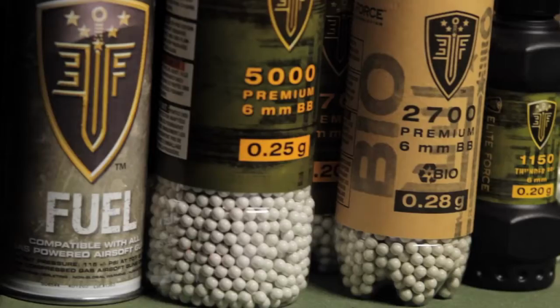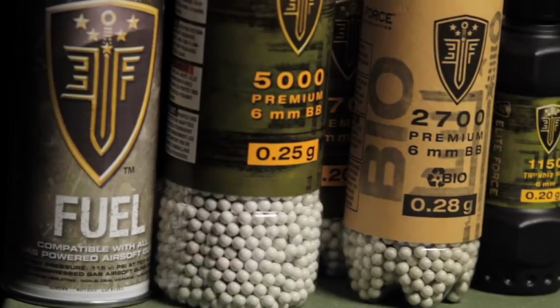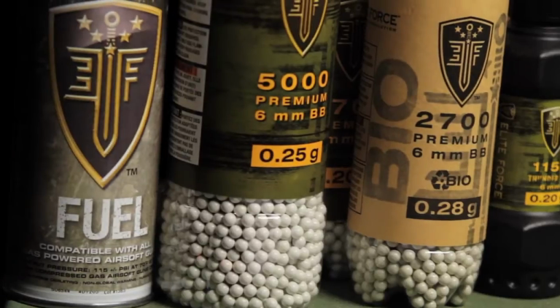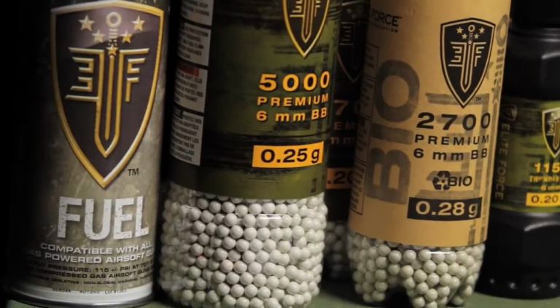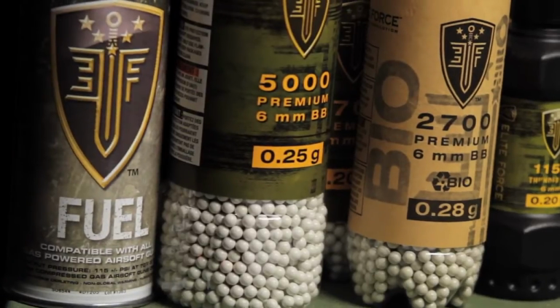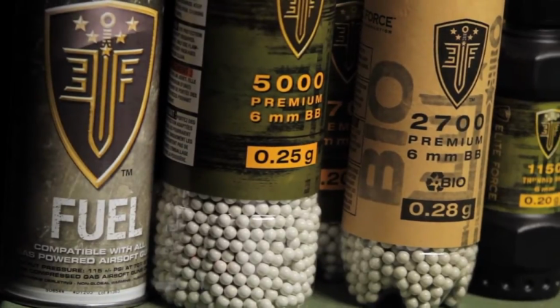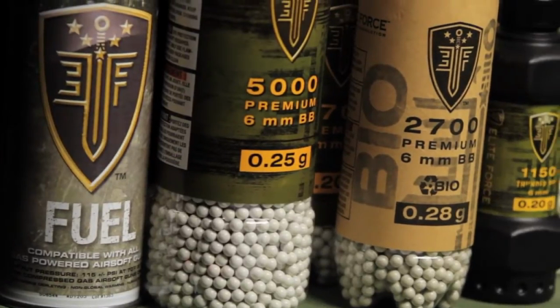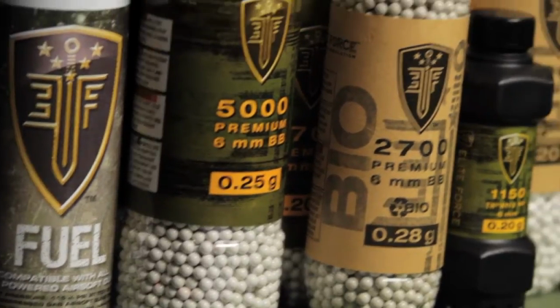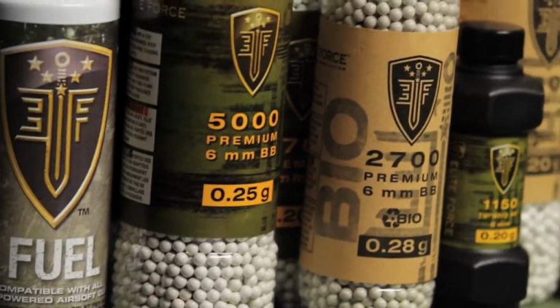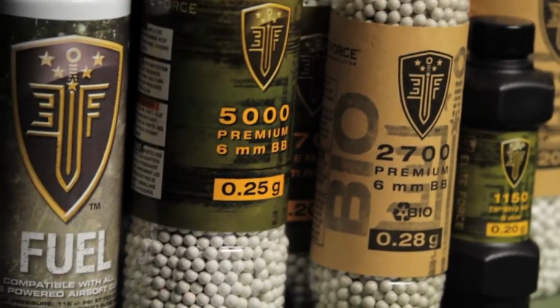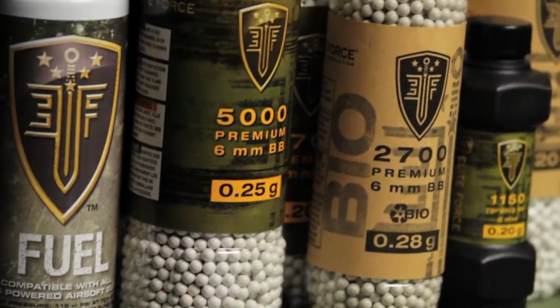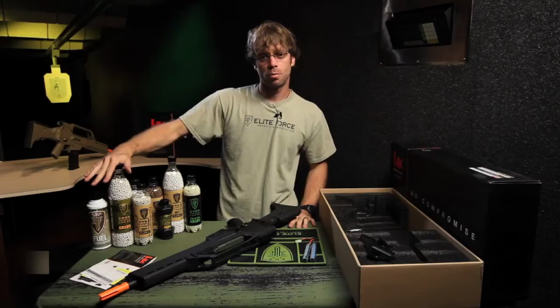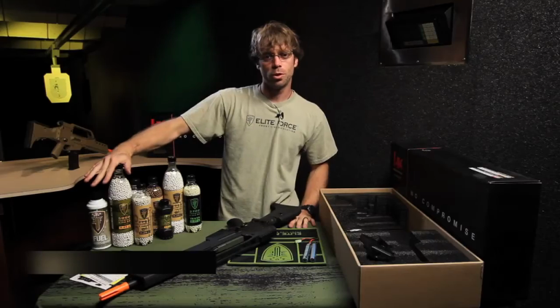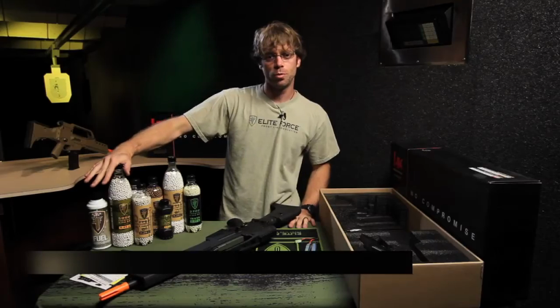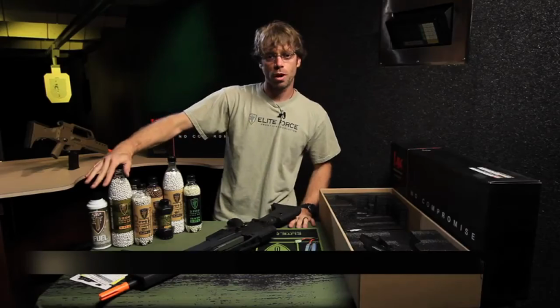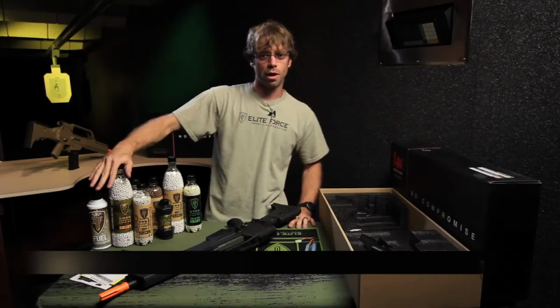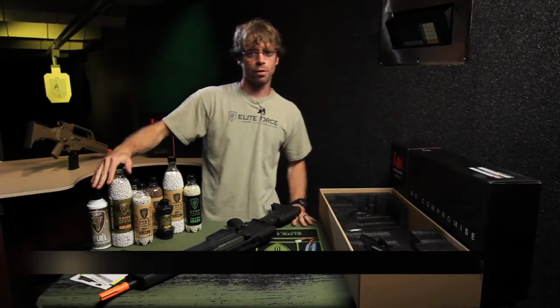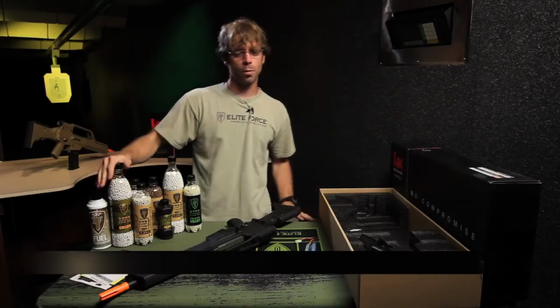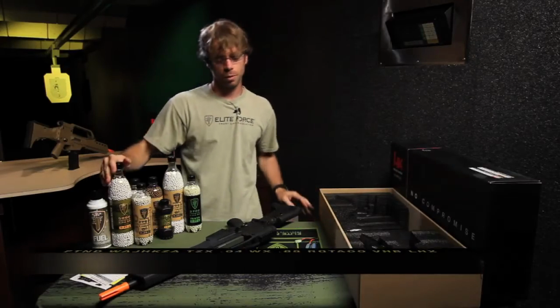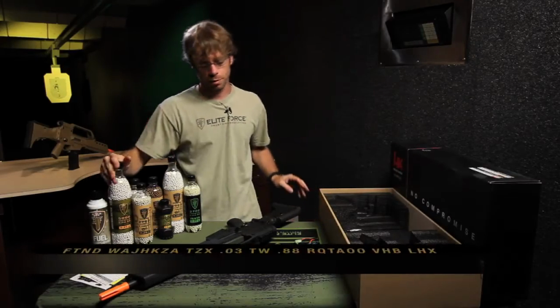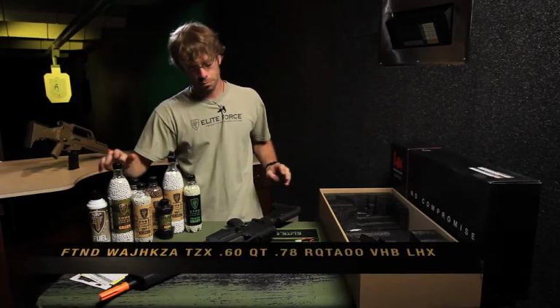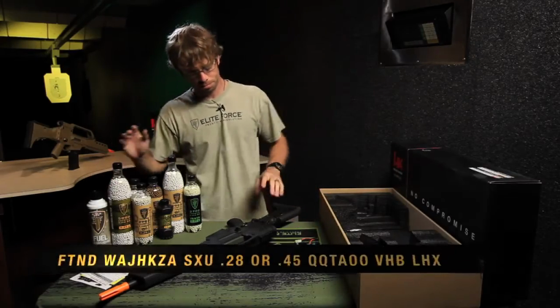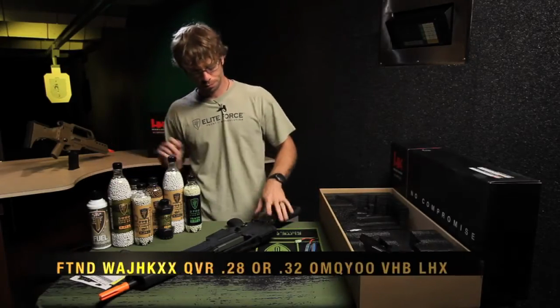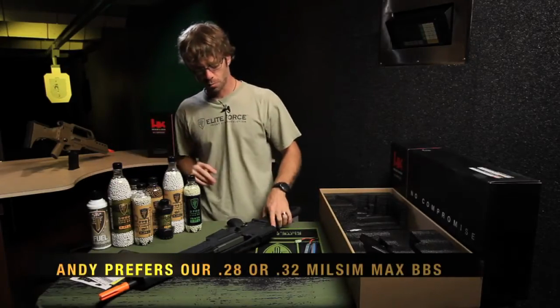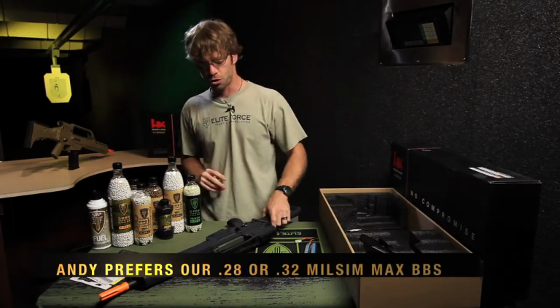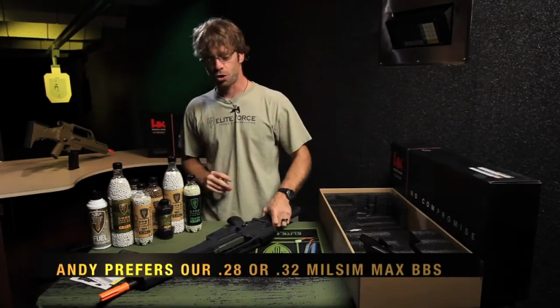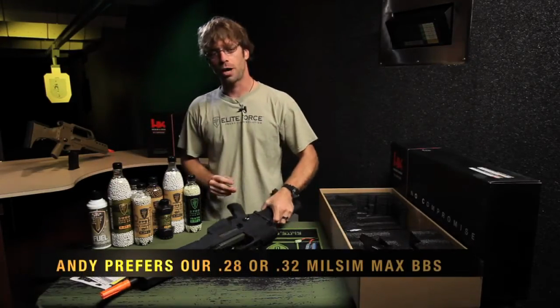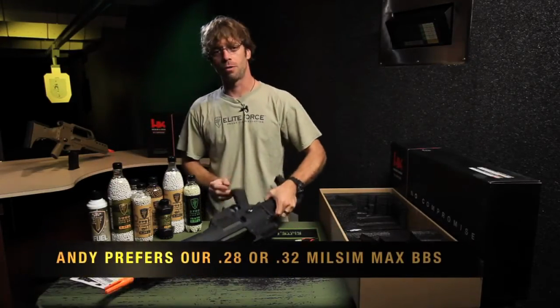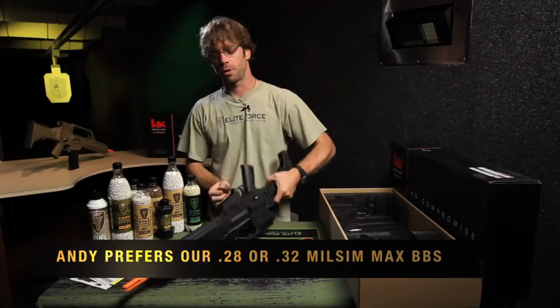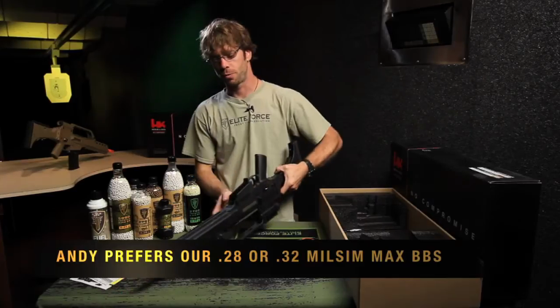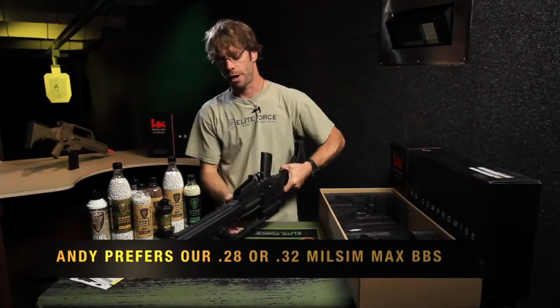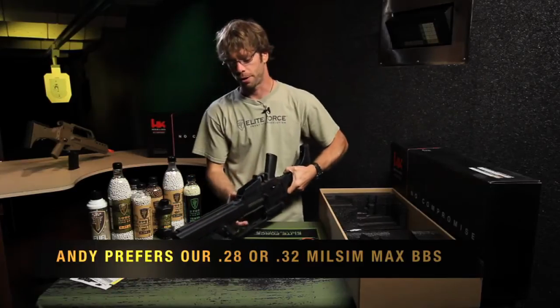For this particular gun, we do recommend a .25 or heavier weight BB. I'm going to show you how to replace your battery.